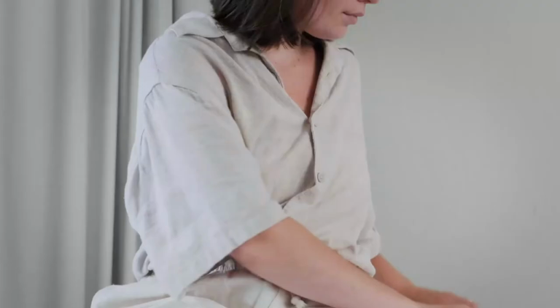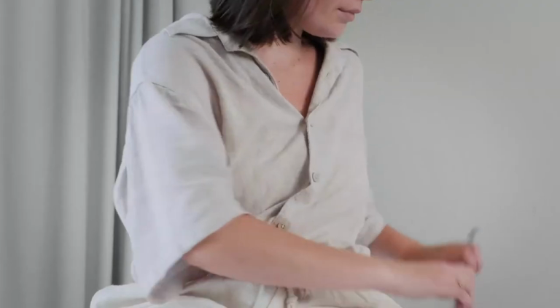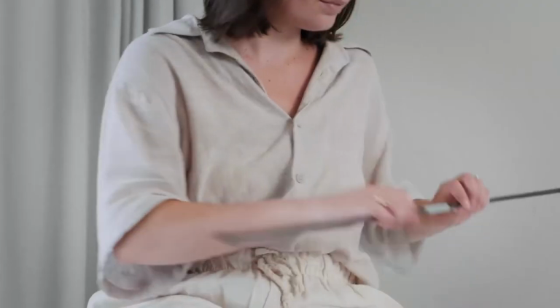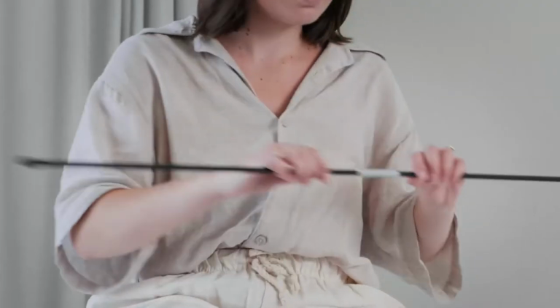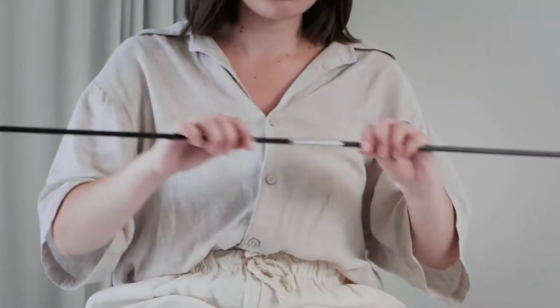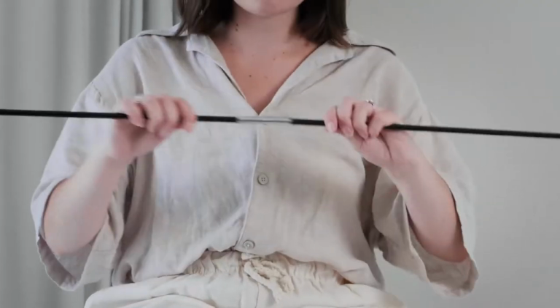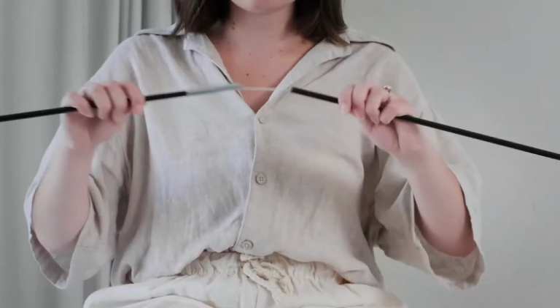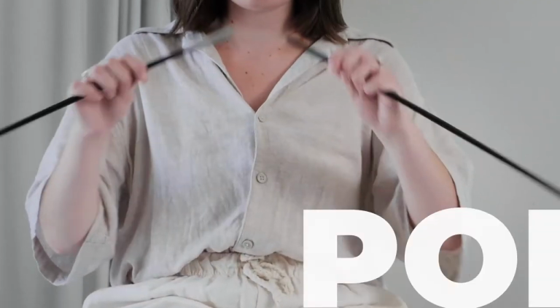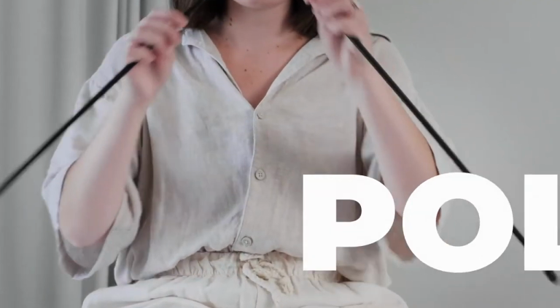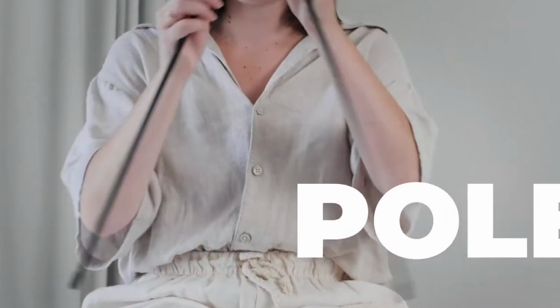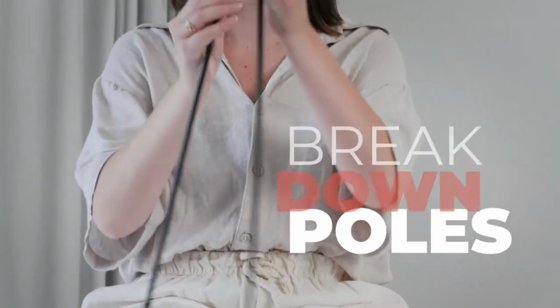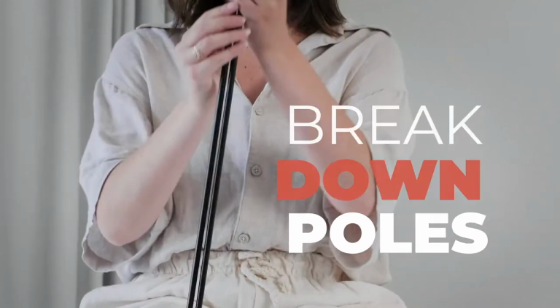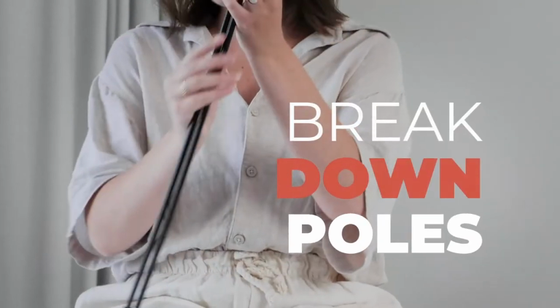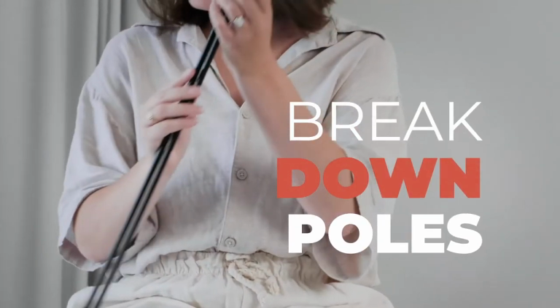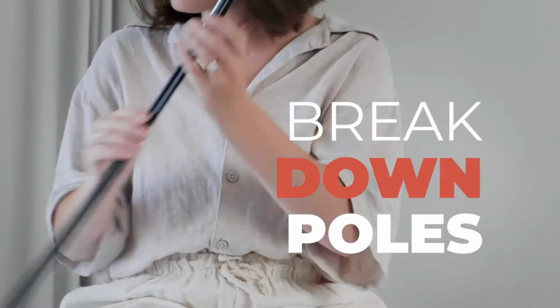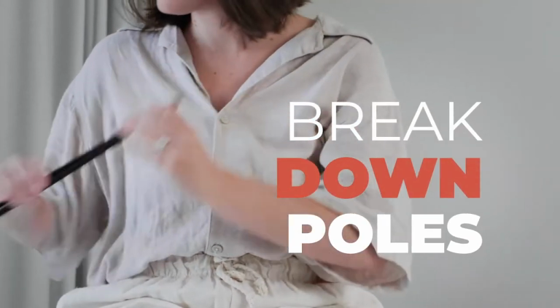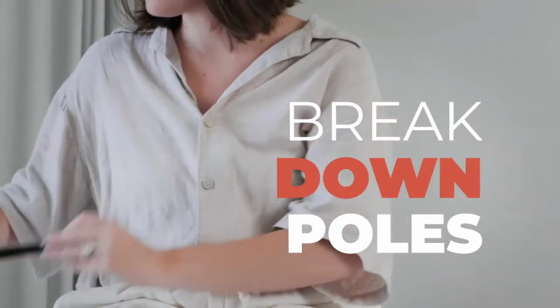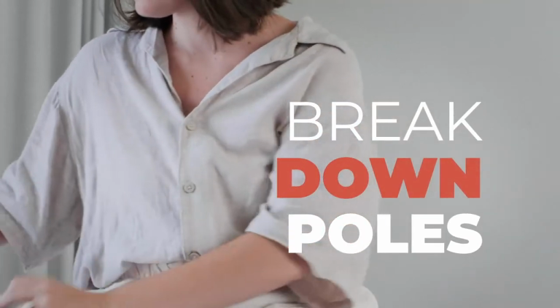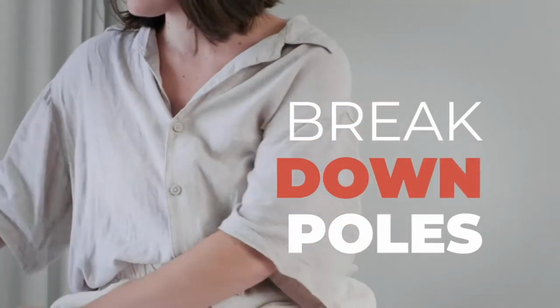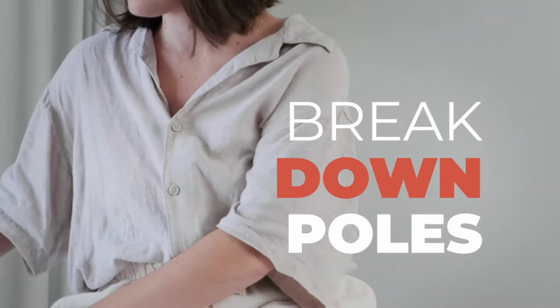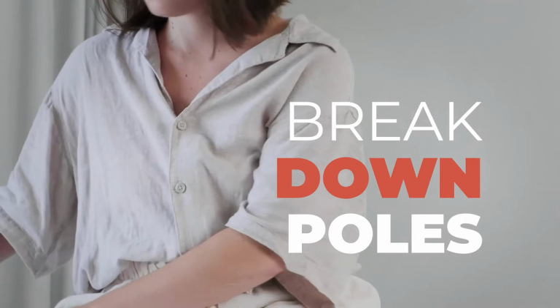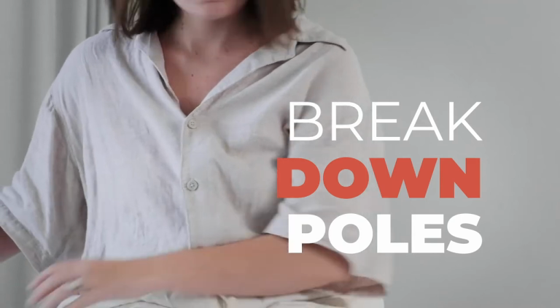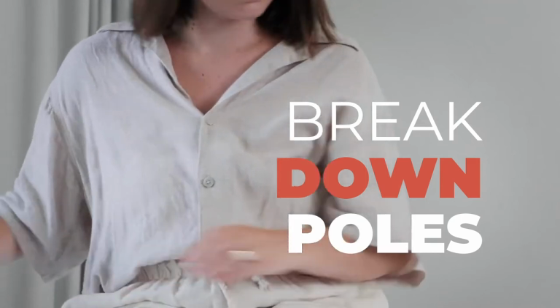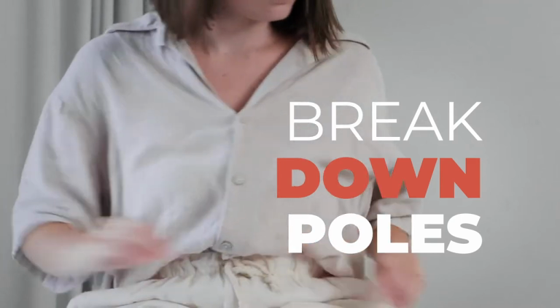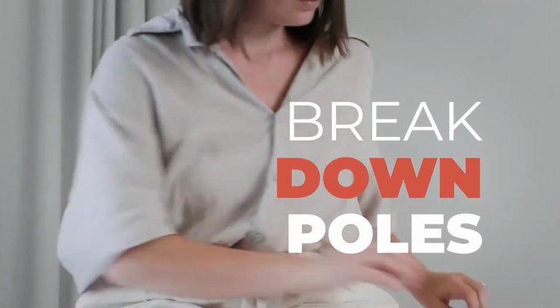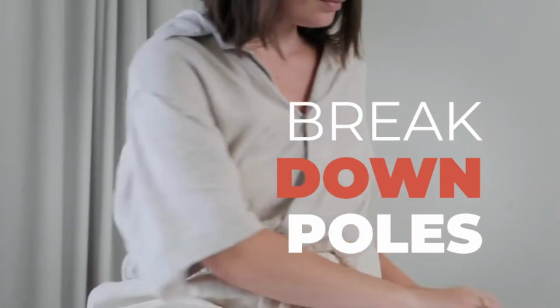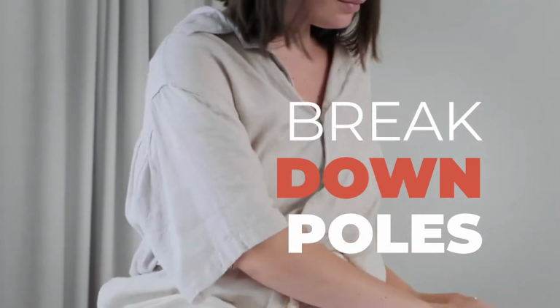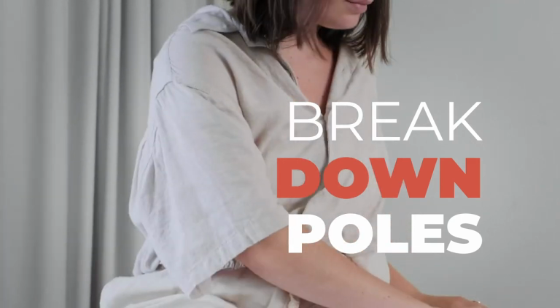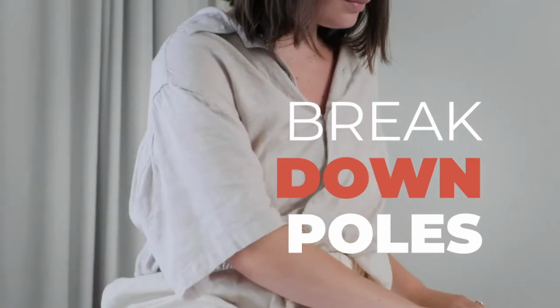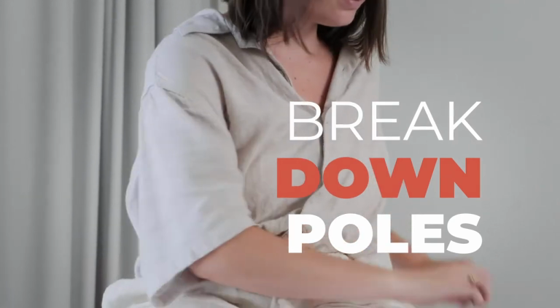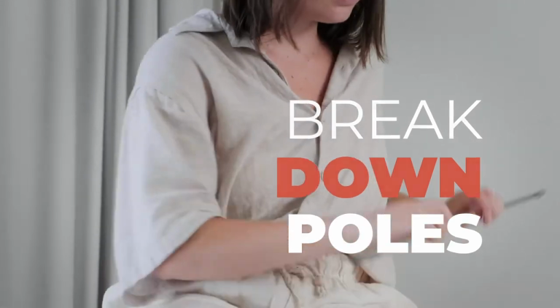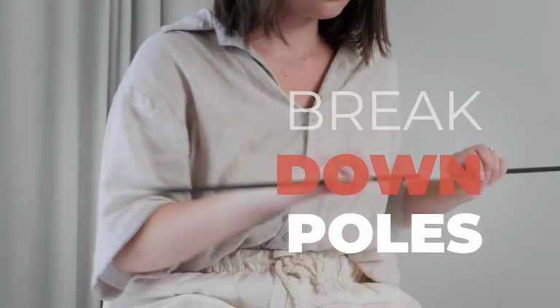After the Privacy Pop is disassembled, break down the poles and place them in the carrying bag.